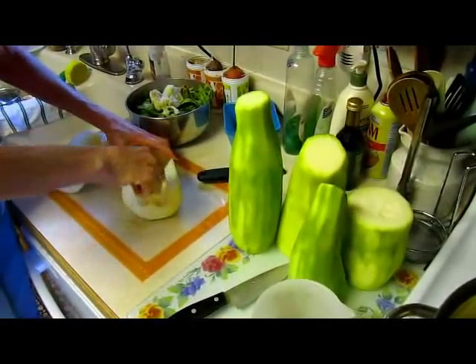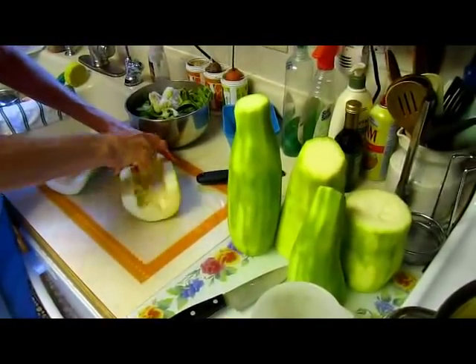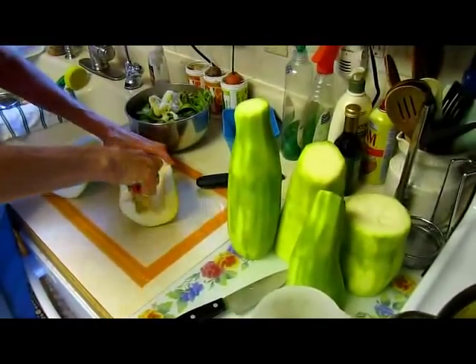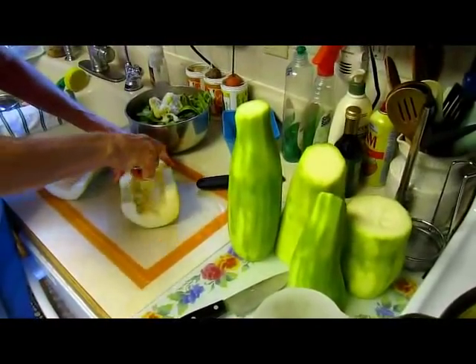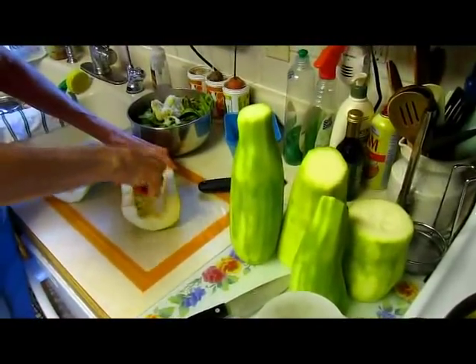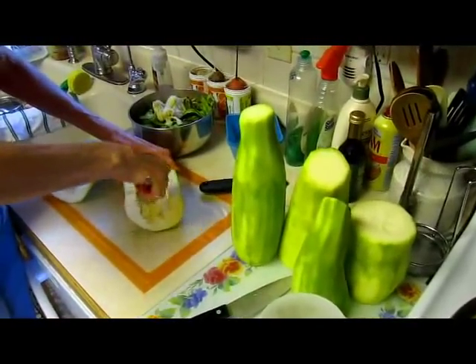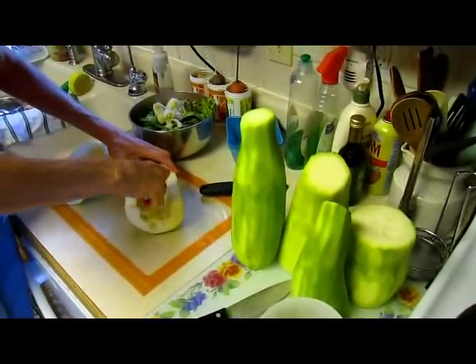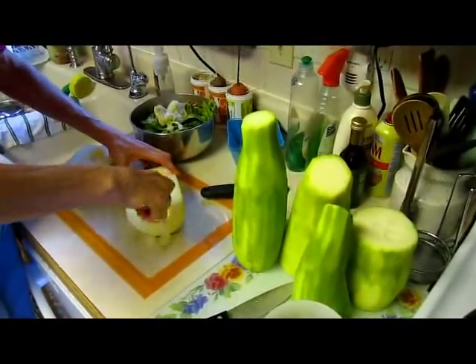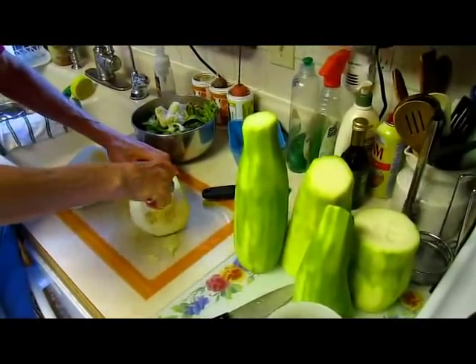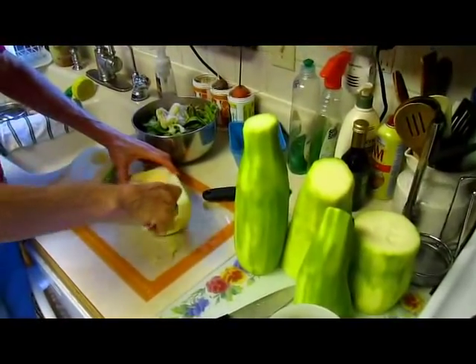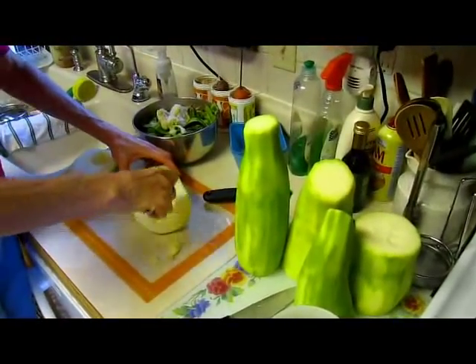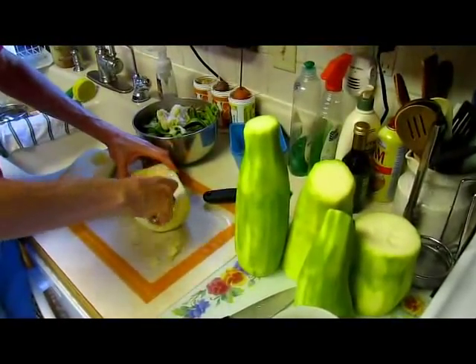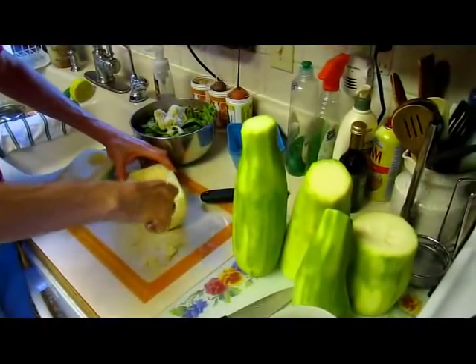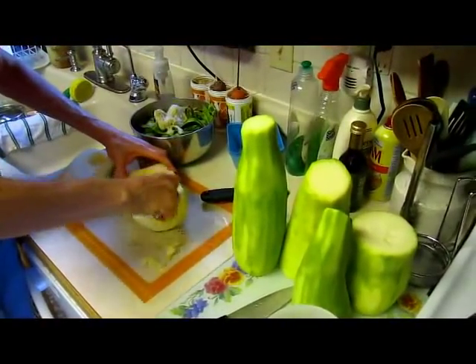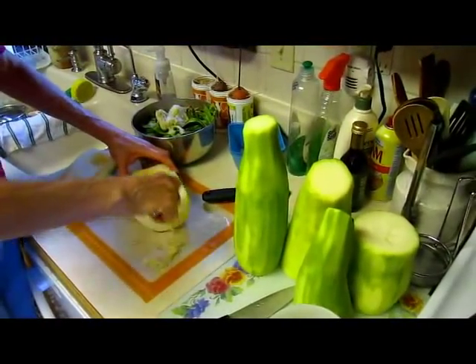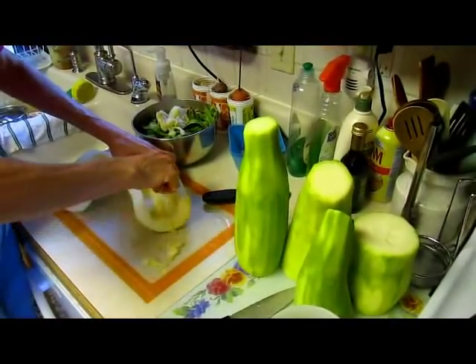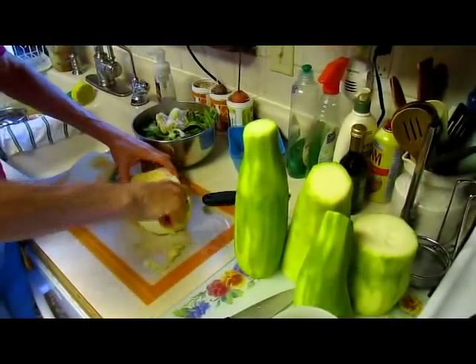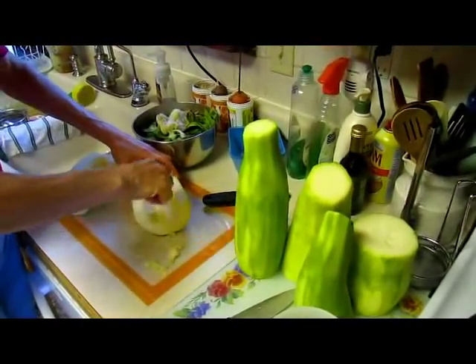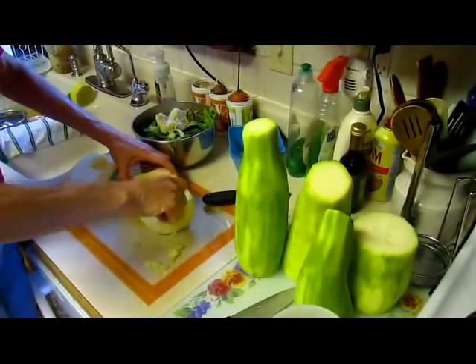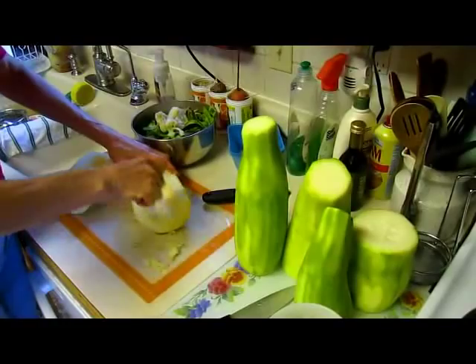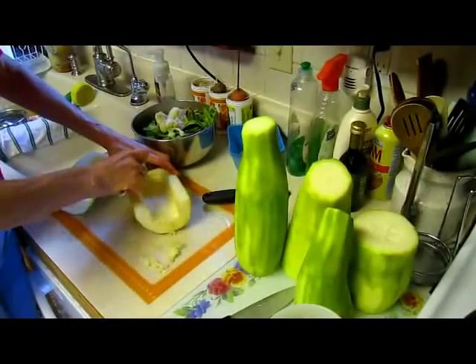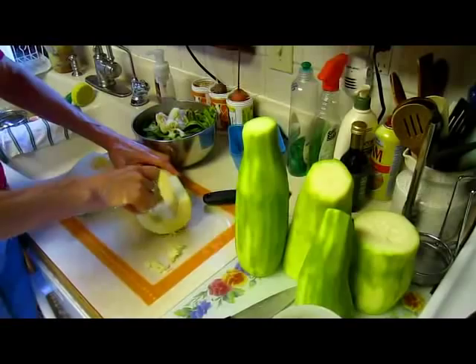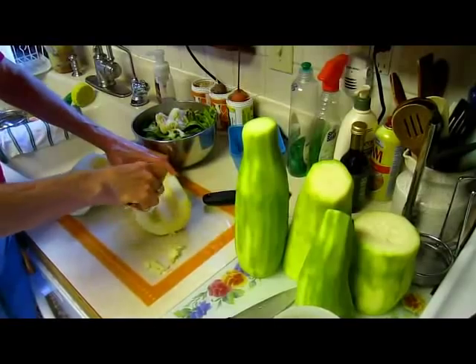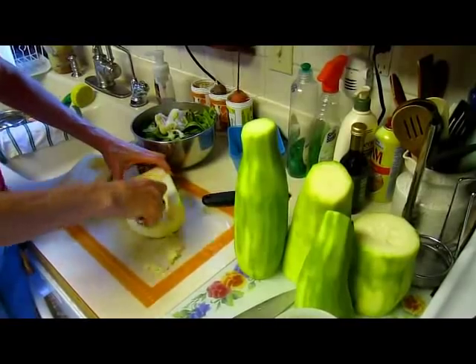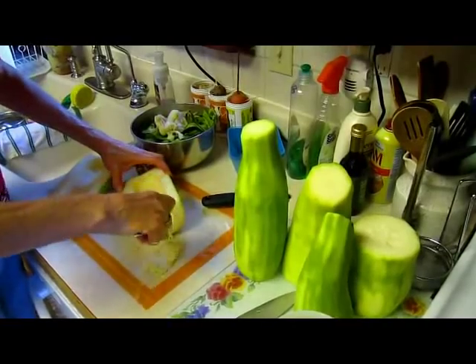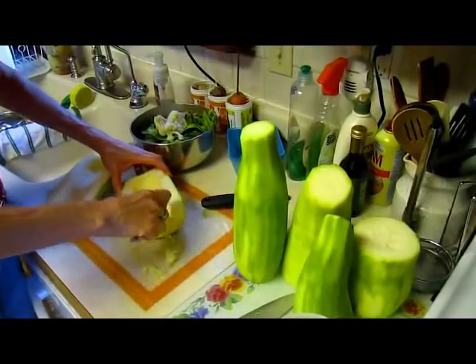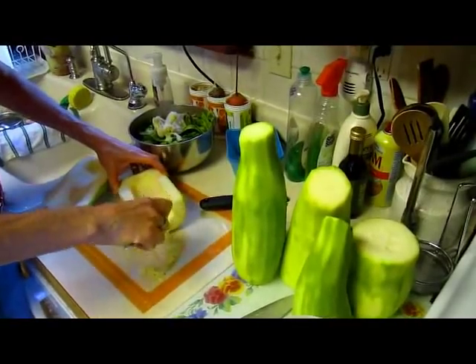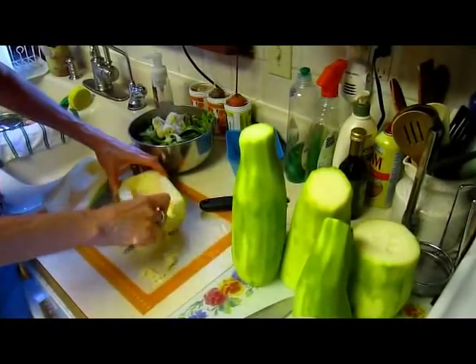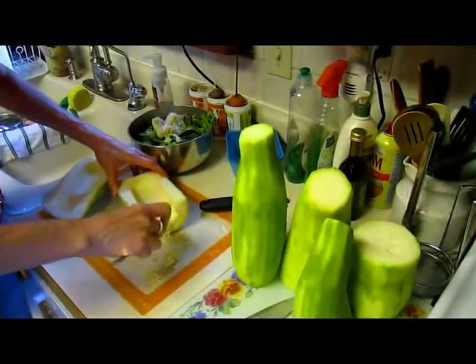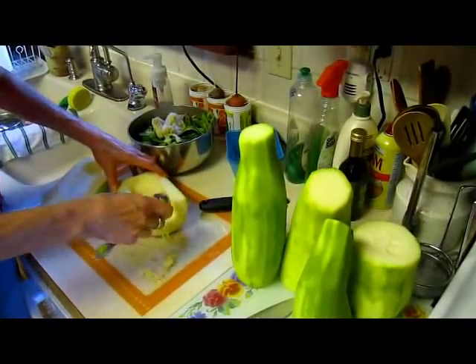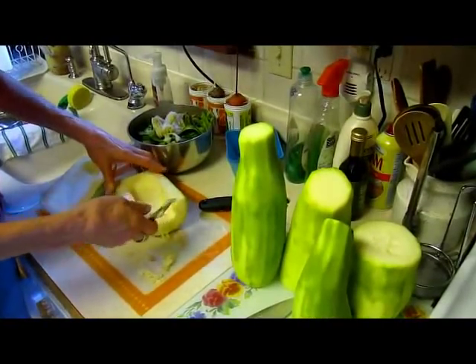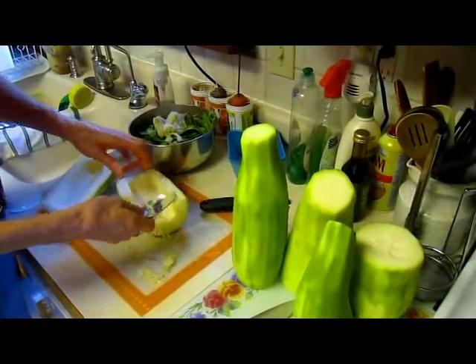So this is where food comes from — it doesn't just appear on your plate.